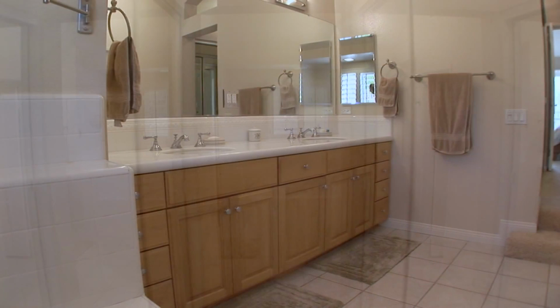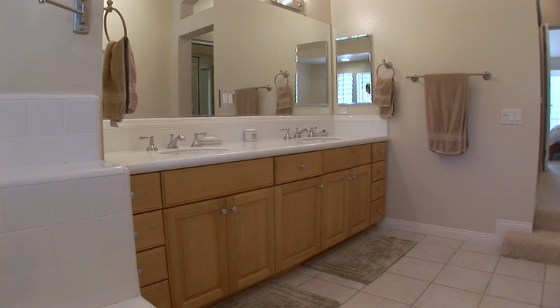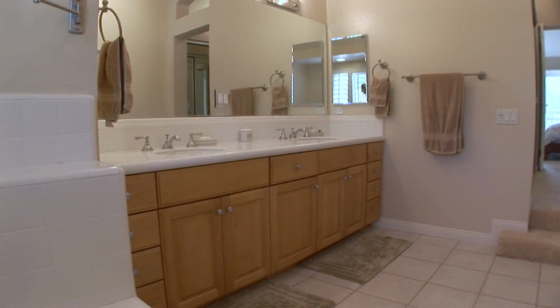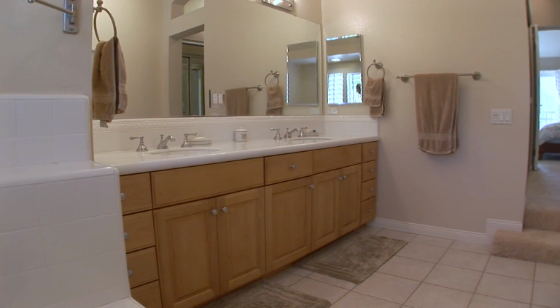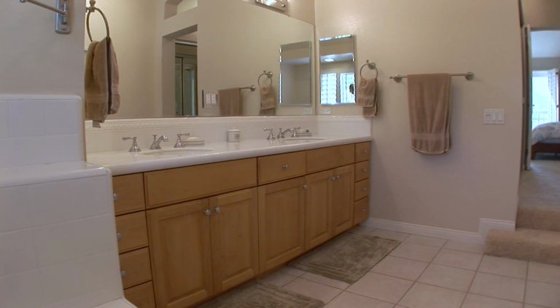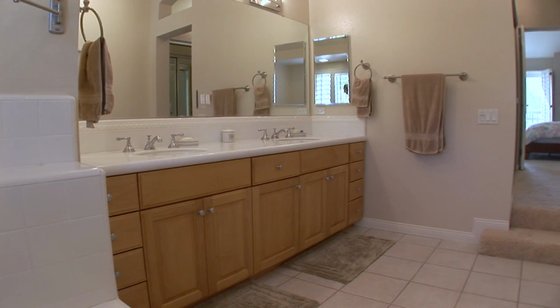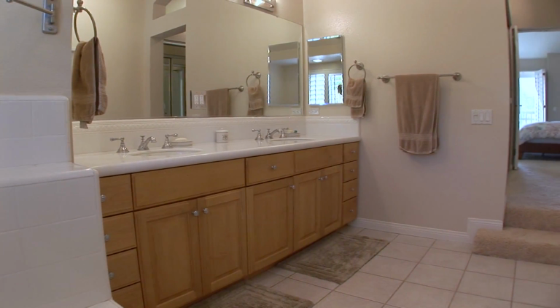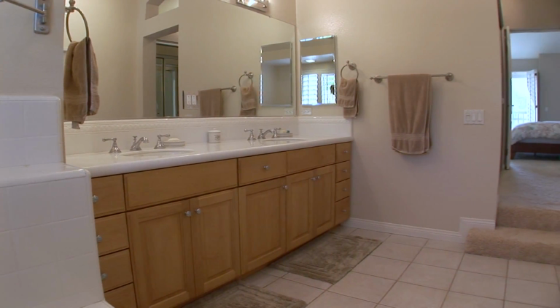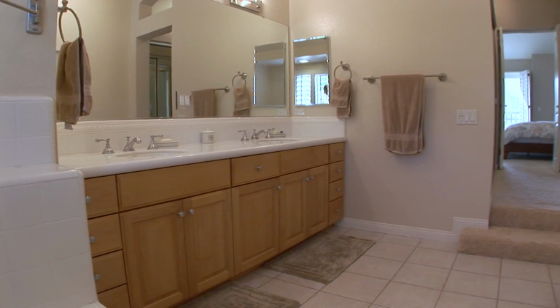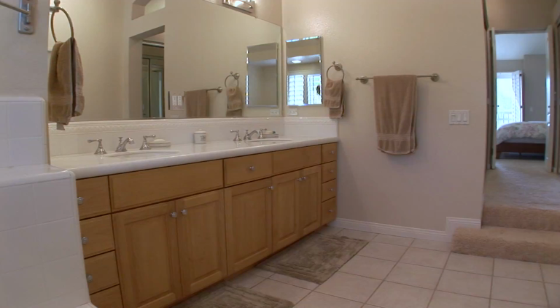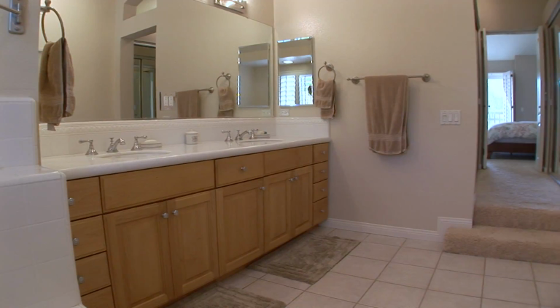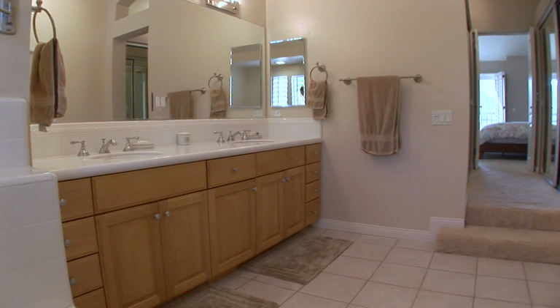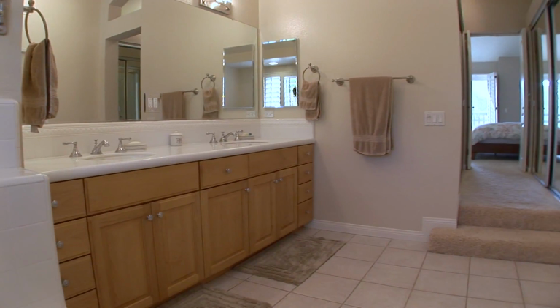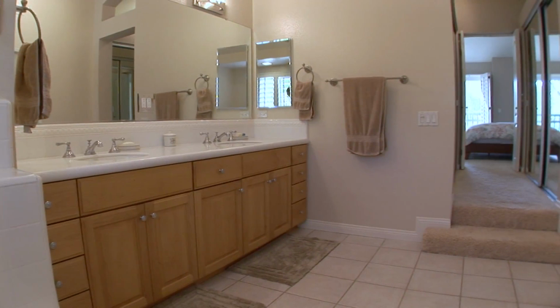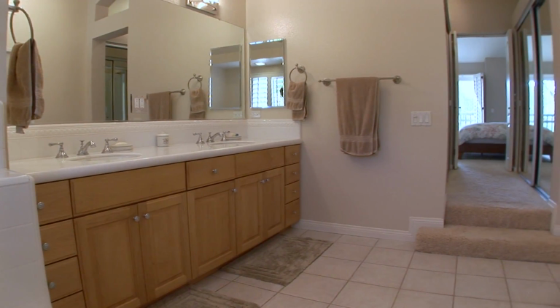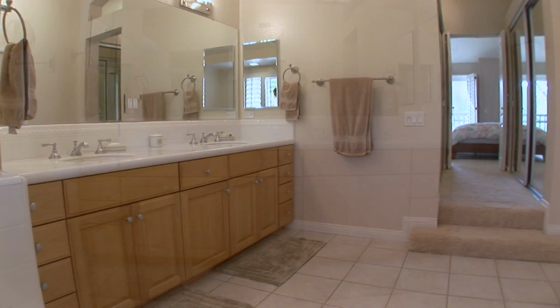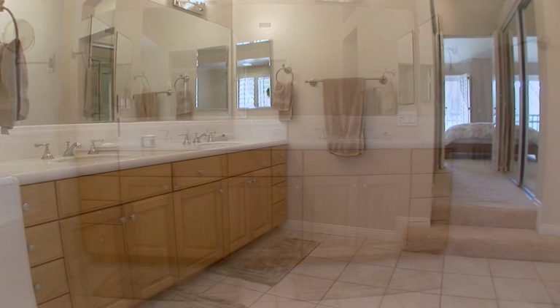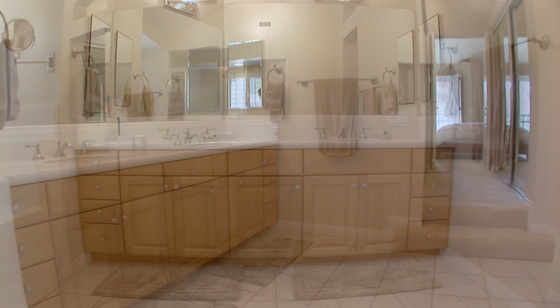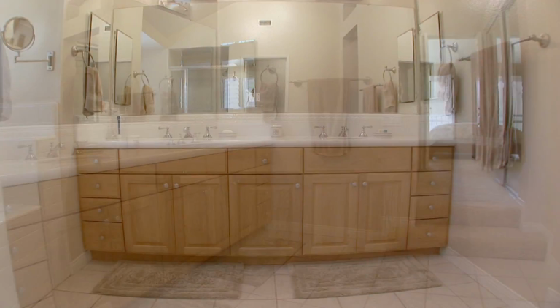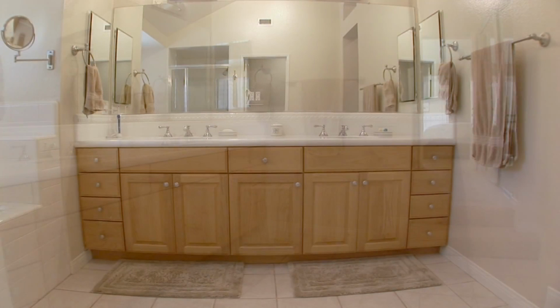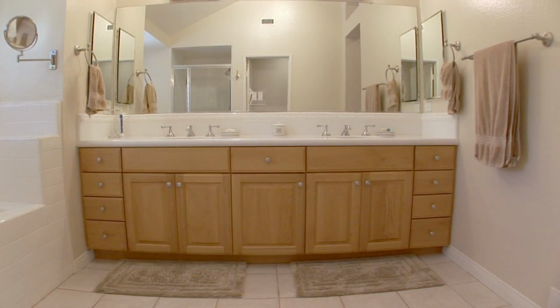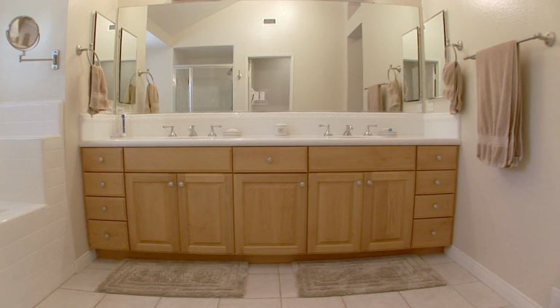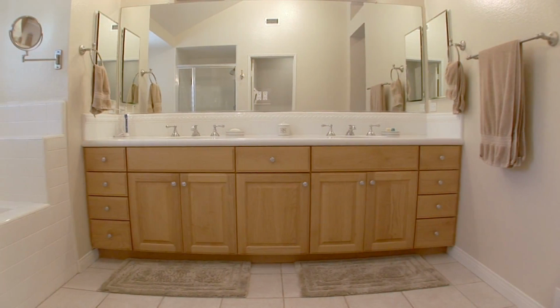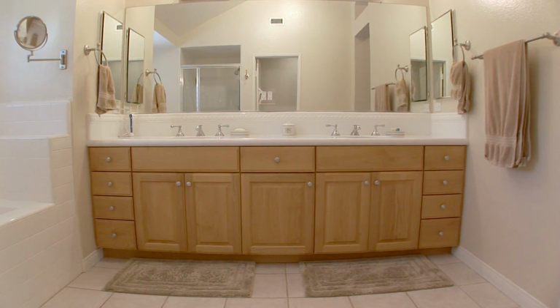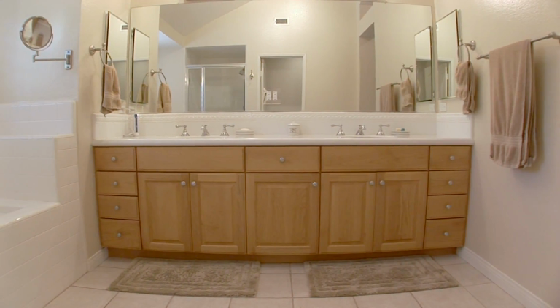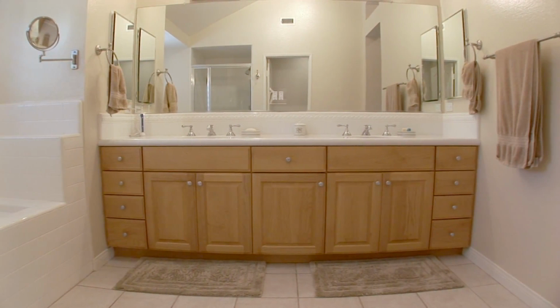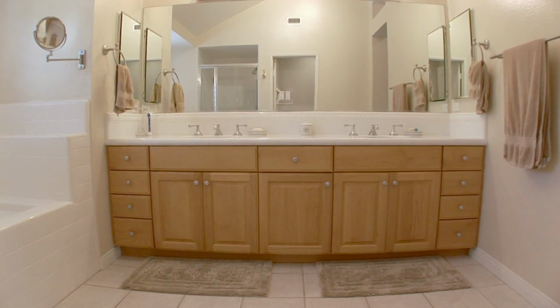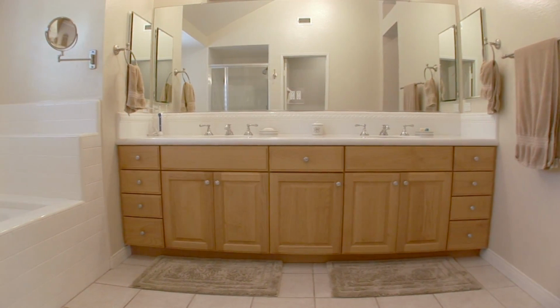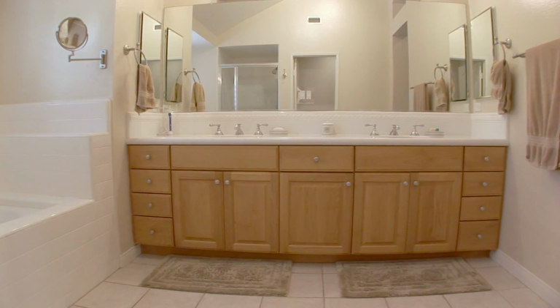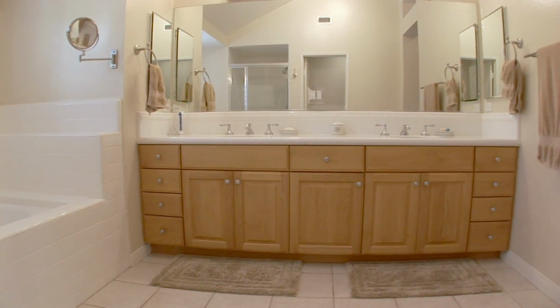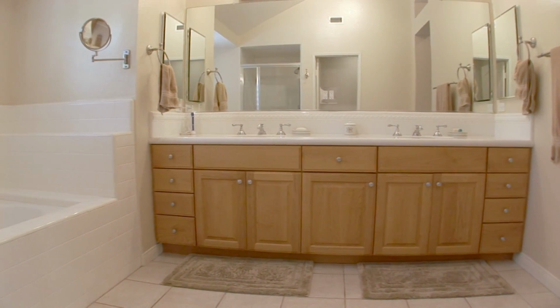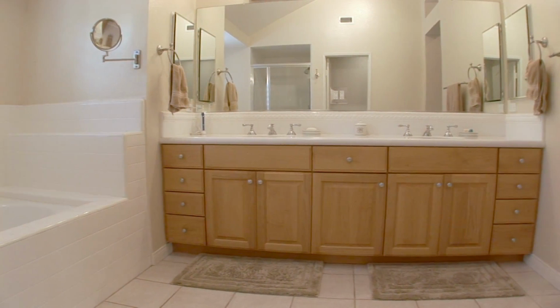Stunning Corian countertops accentuate jewel sinks in the incredible master bath.